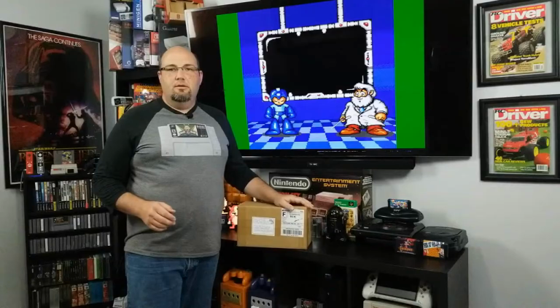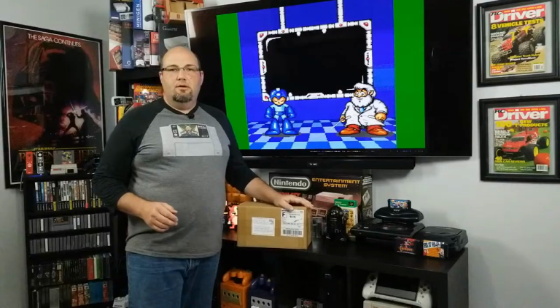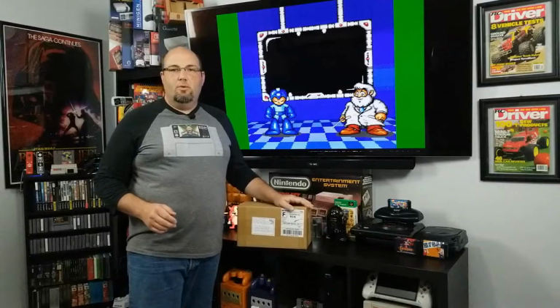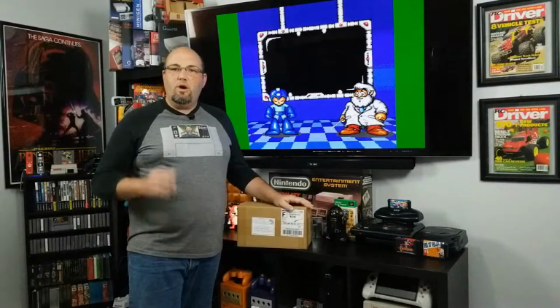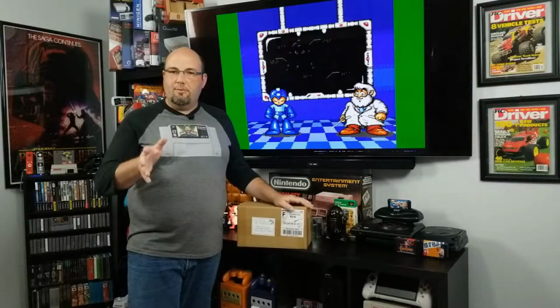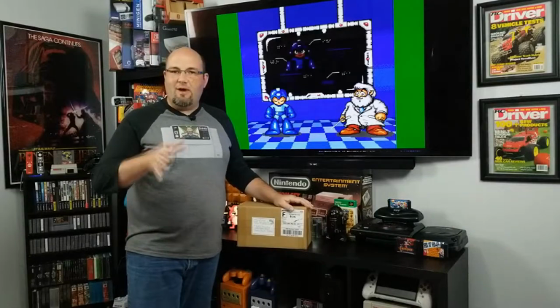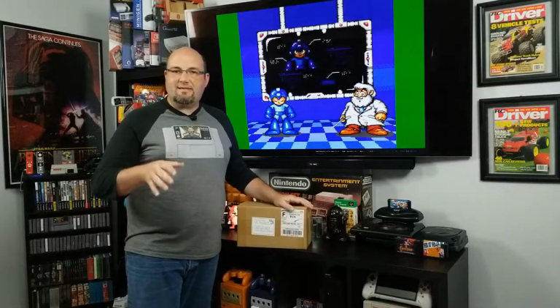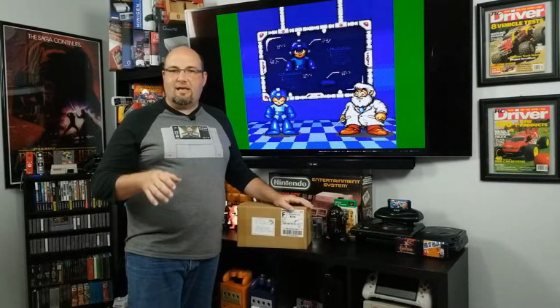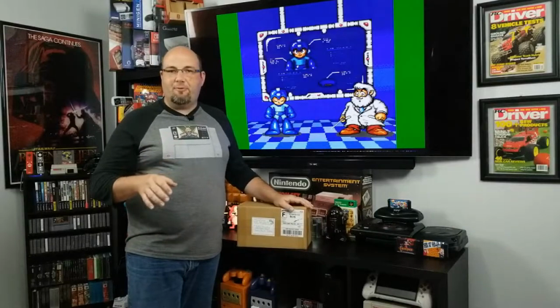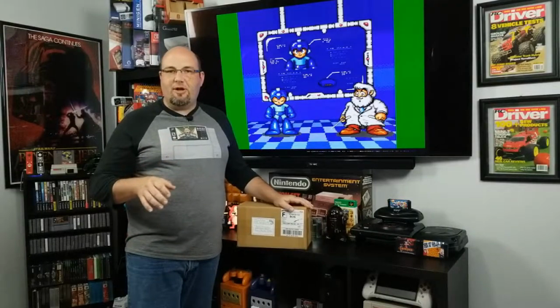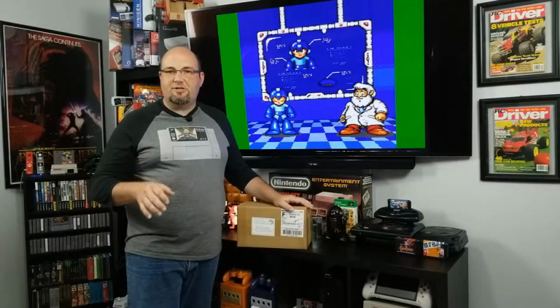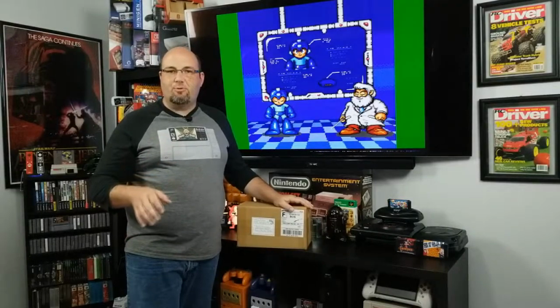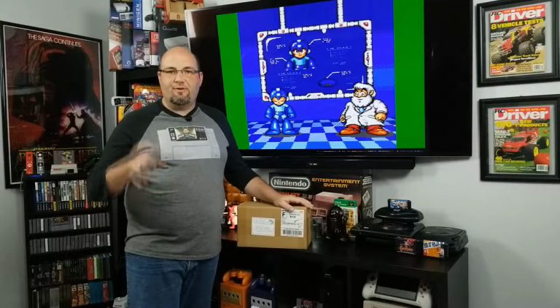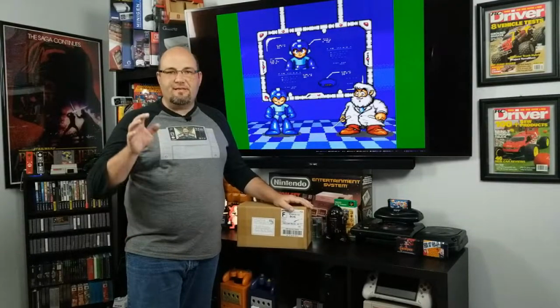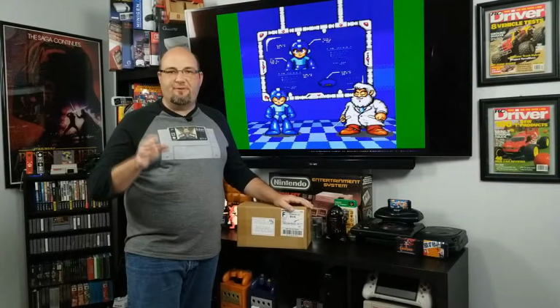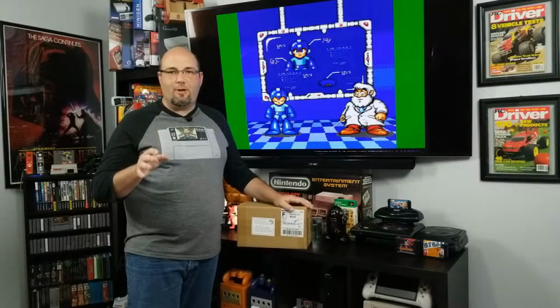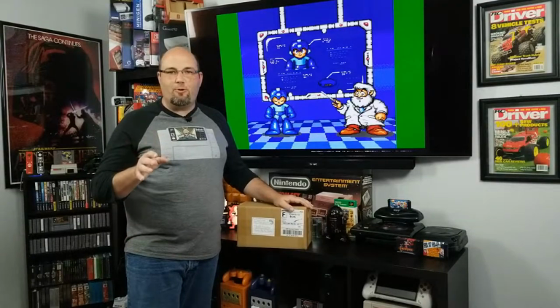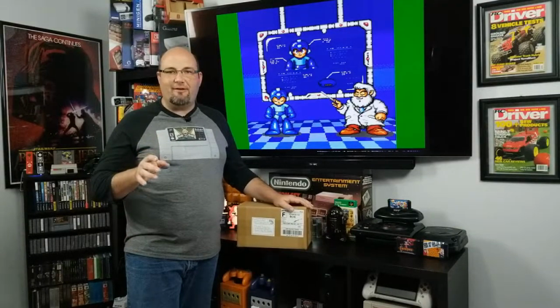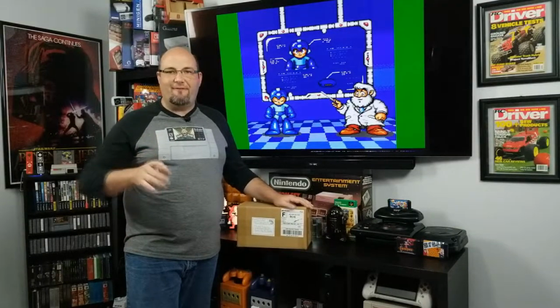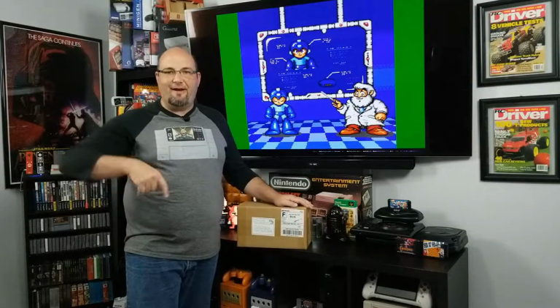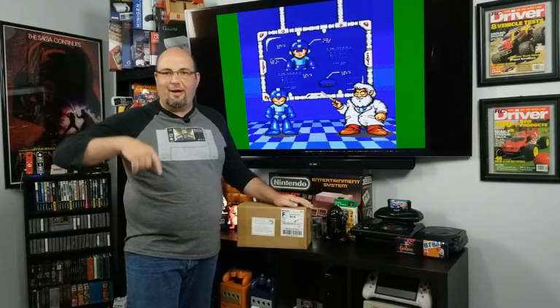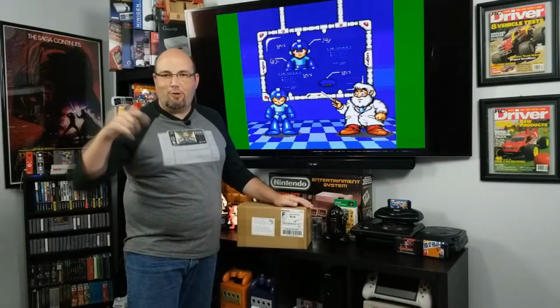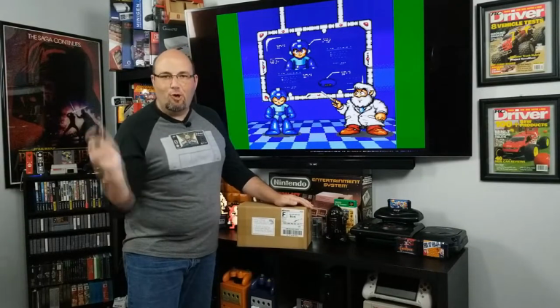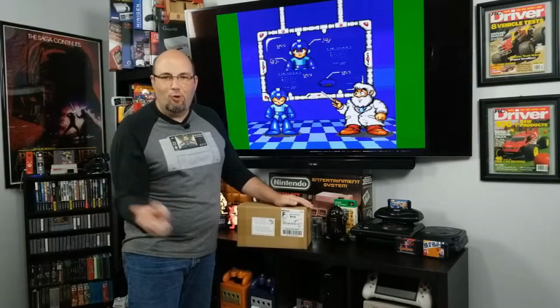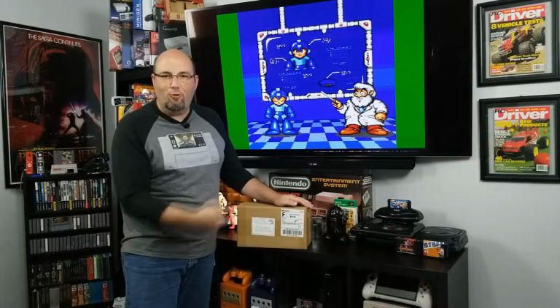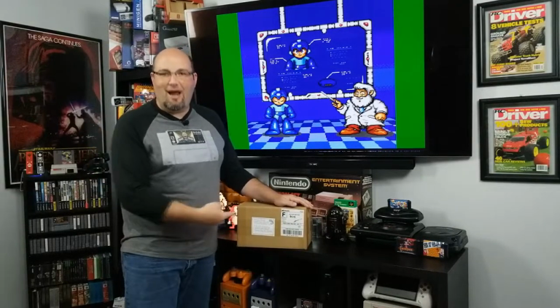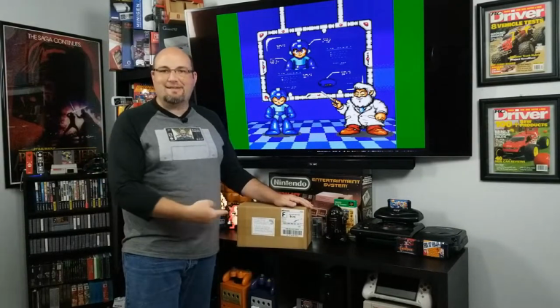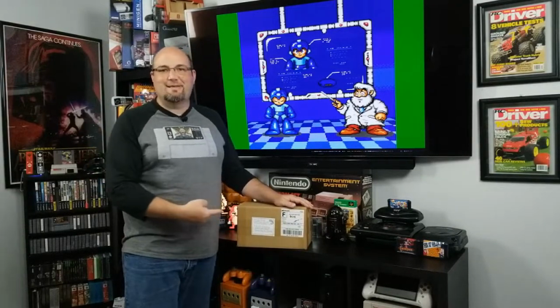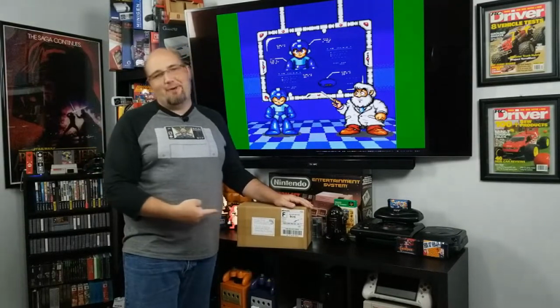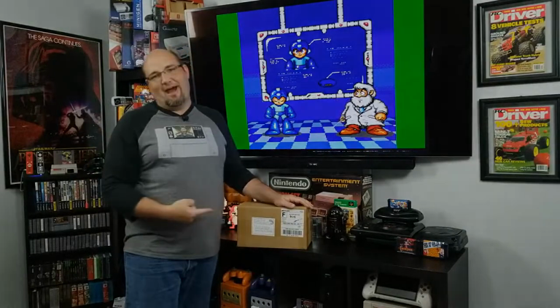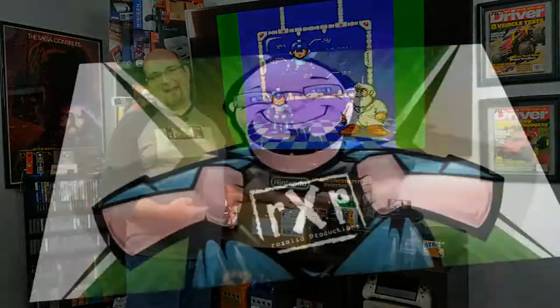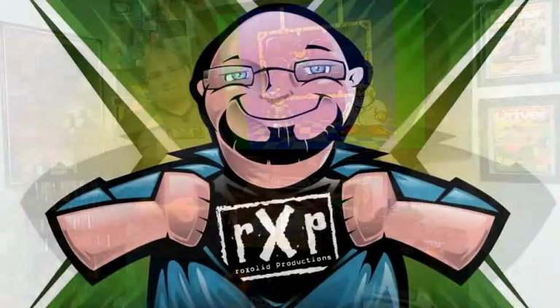Welcome to Rock Solid Productions, where in this video we're going to find out who rocks the box.